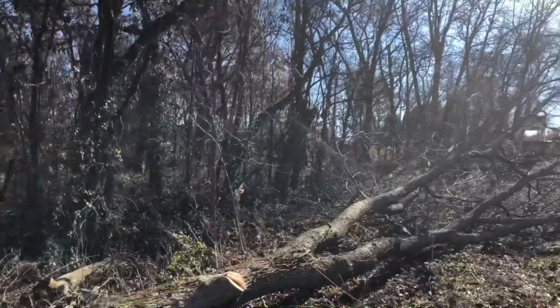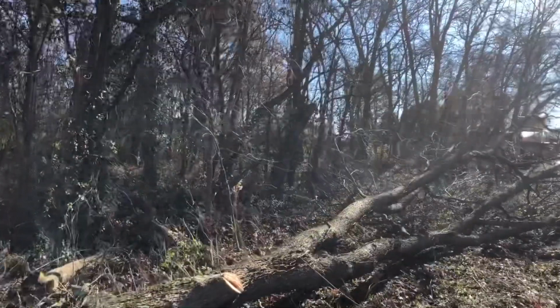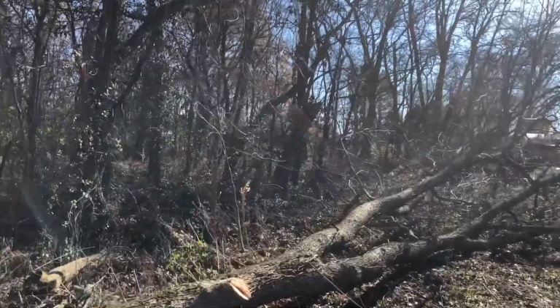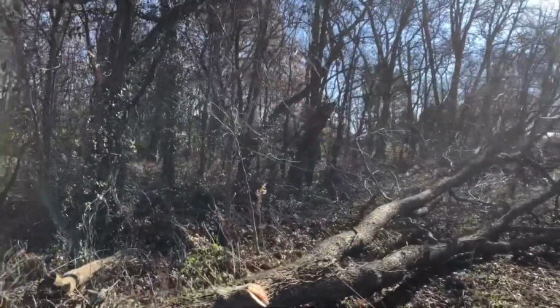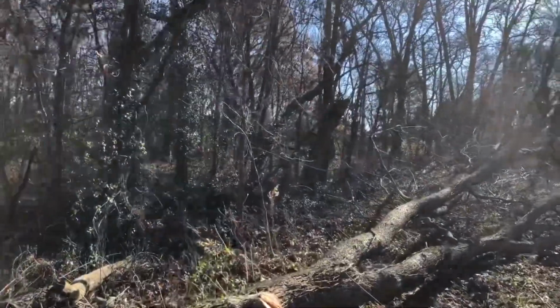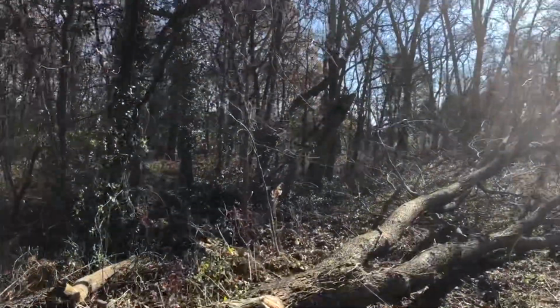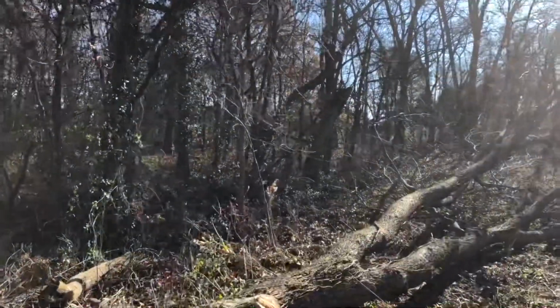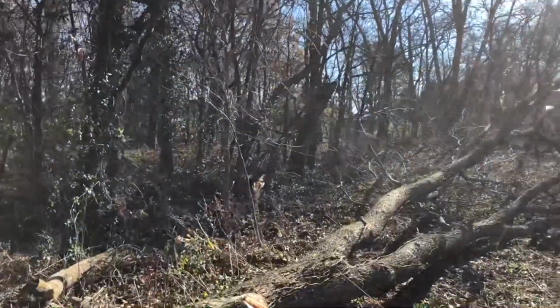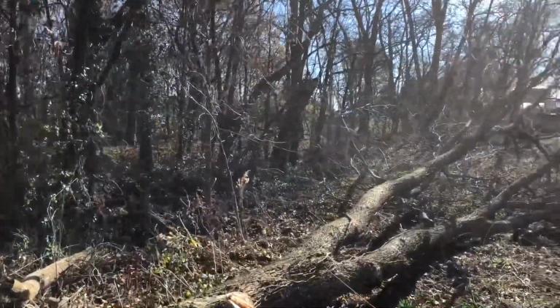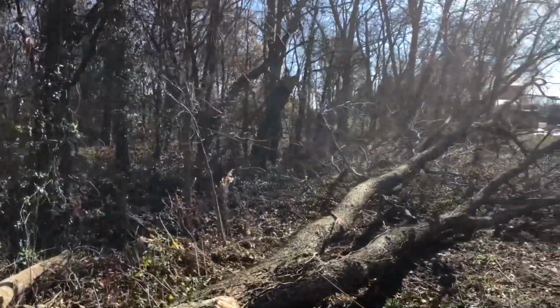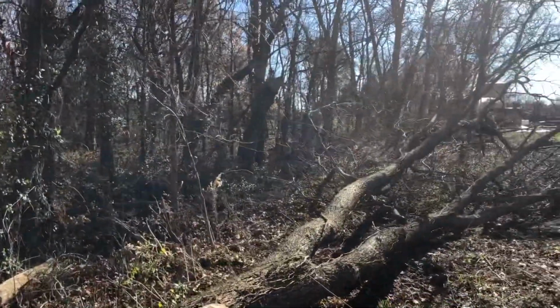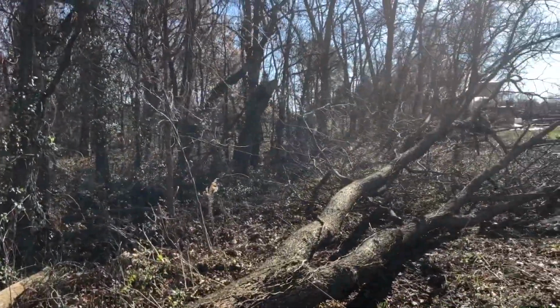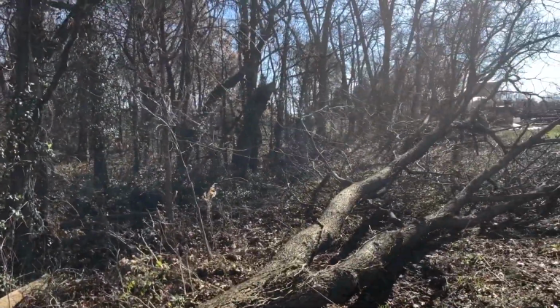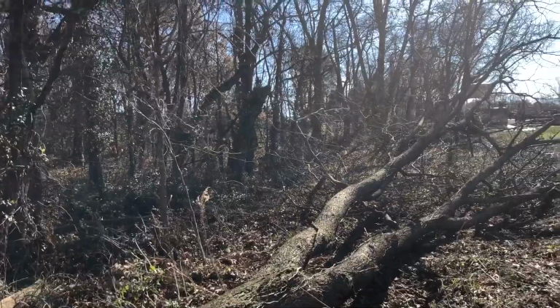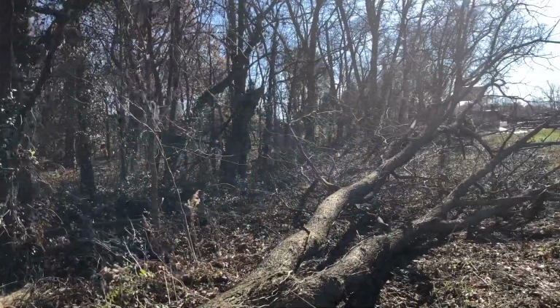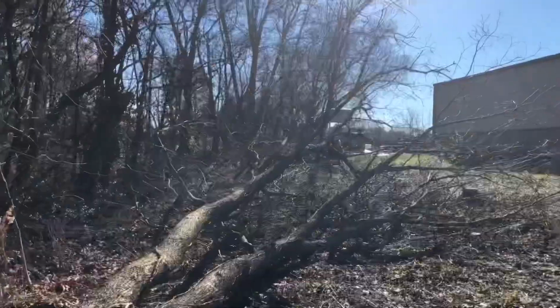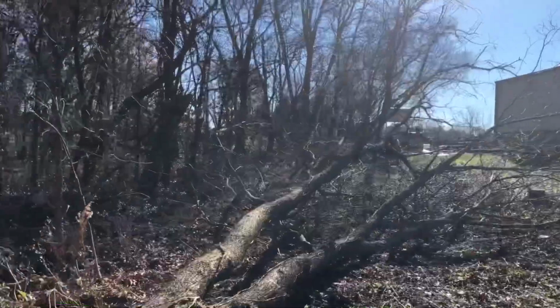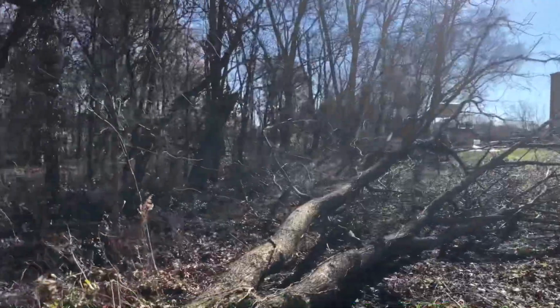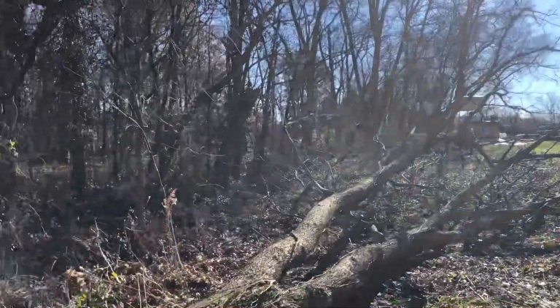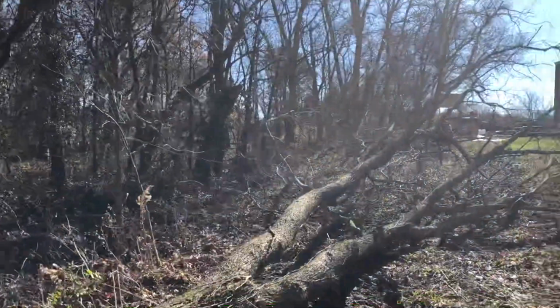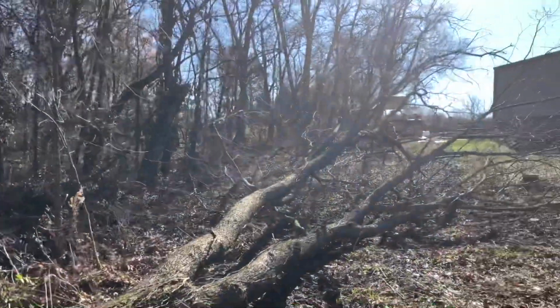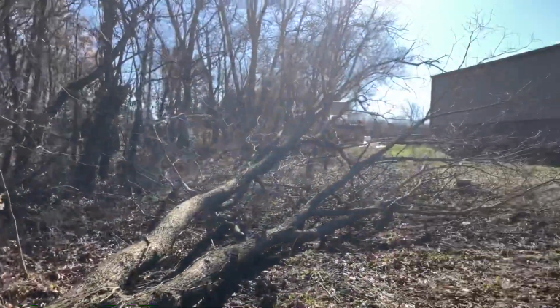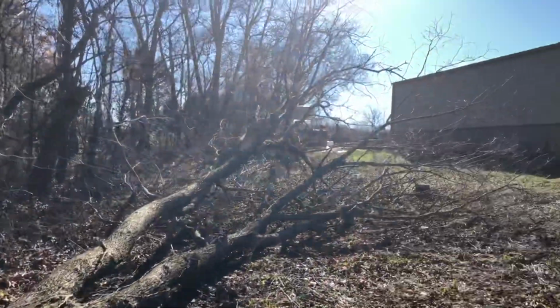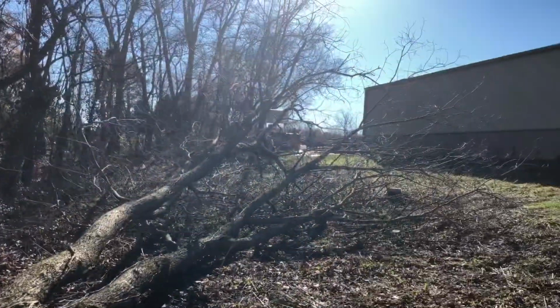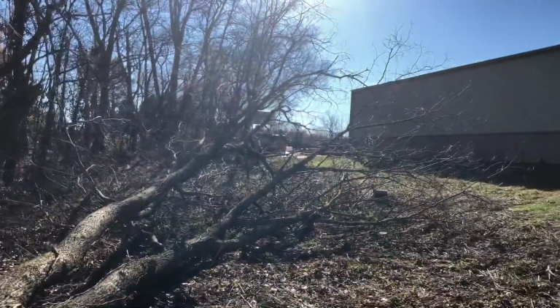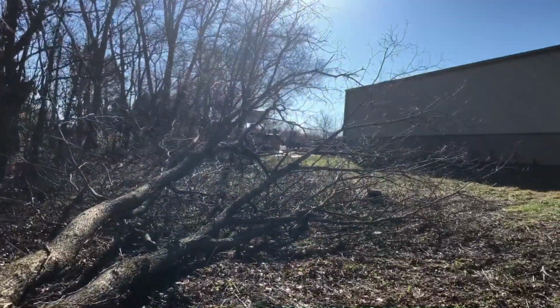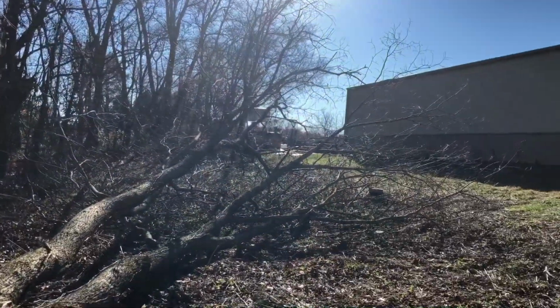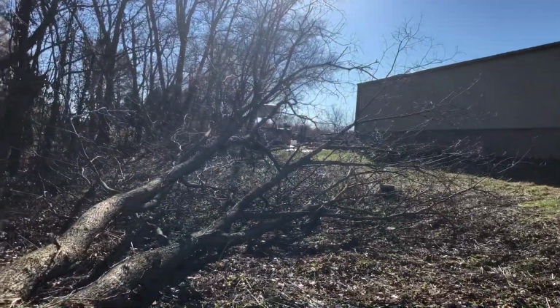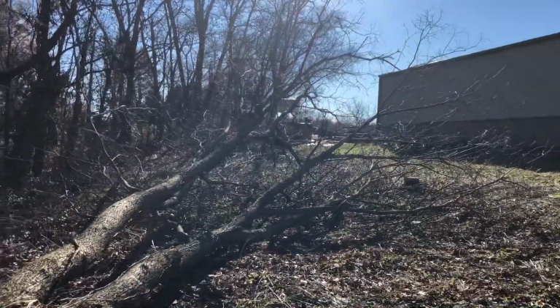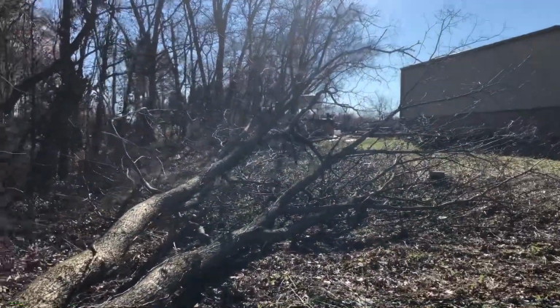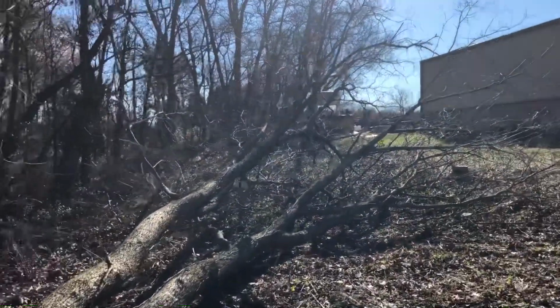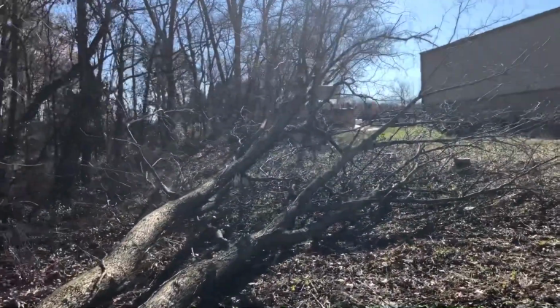I didn't even need a wedge, but I like to put a wedge in there just to be safe. All right, we're ready to cut this tree up.